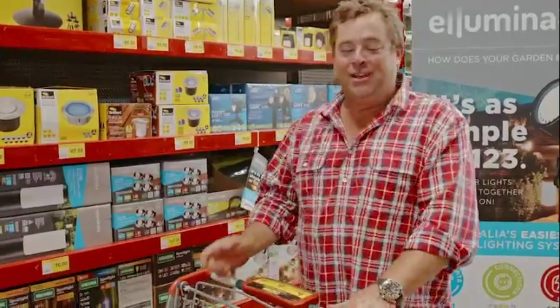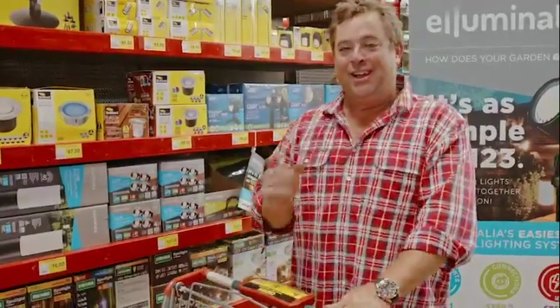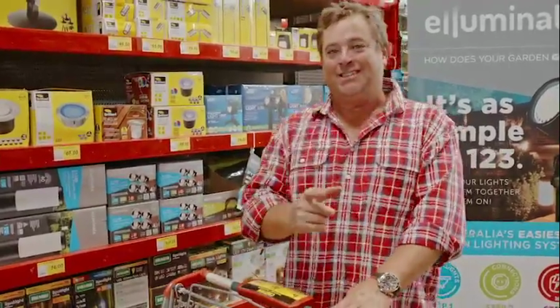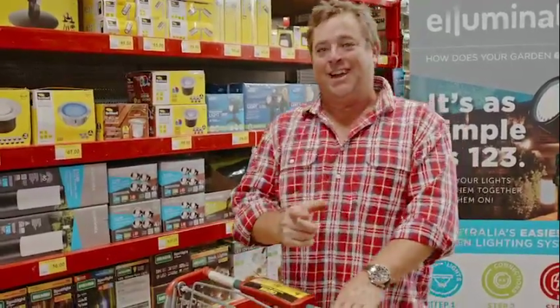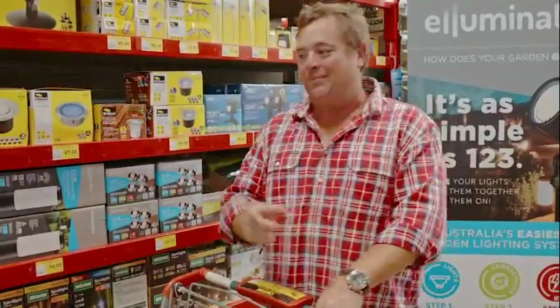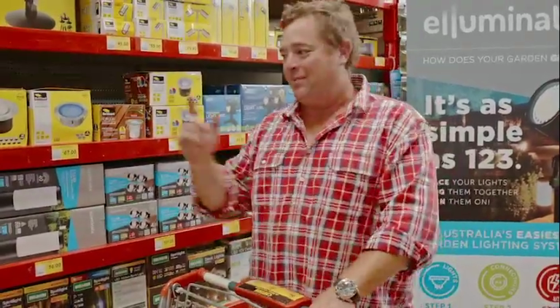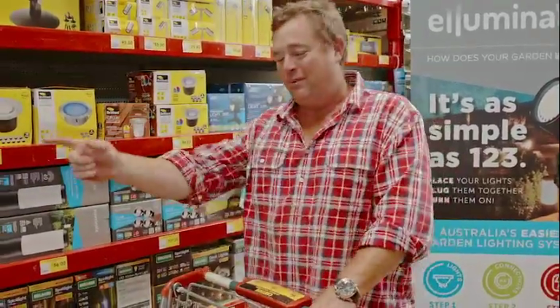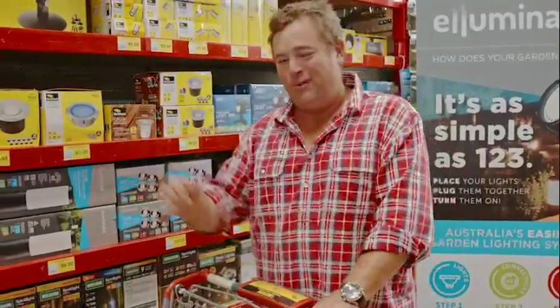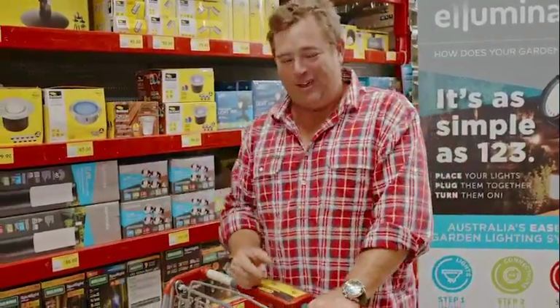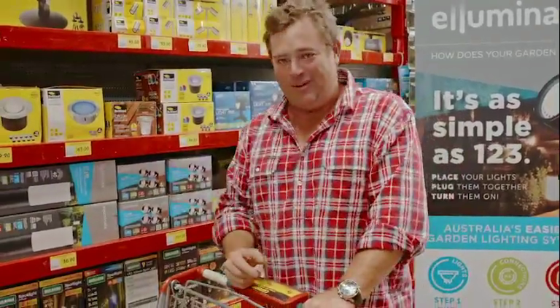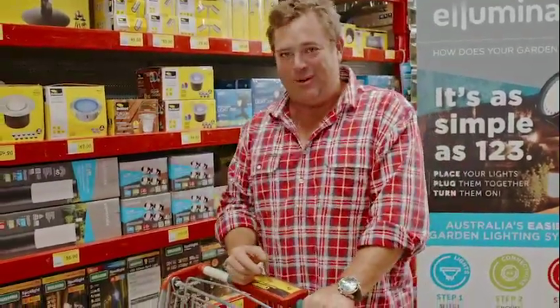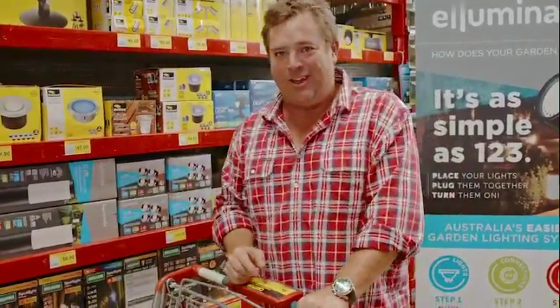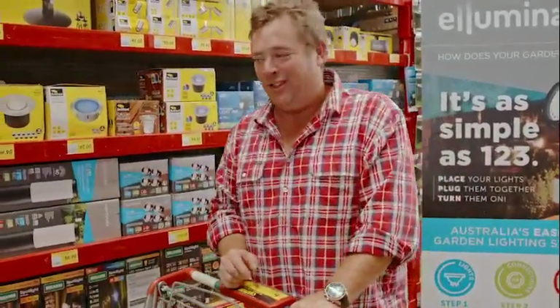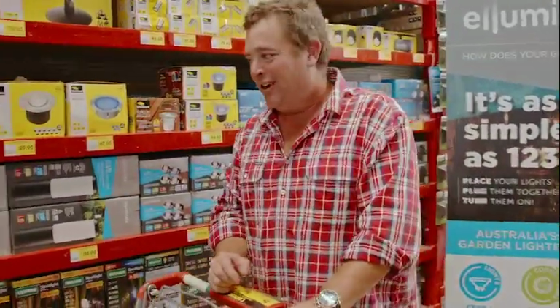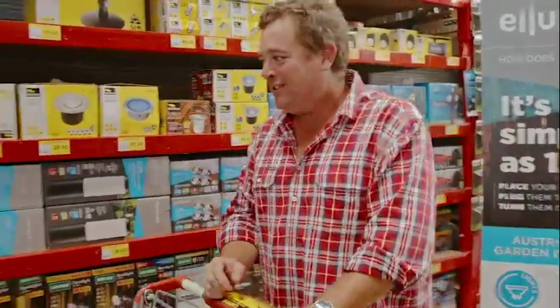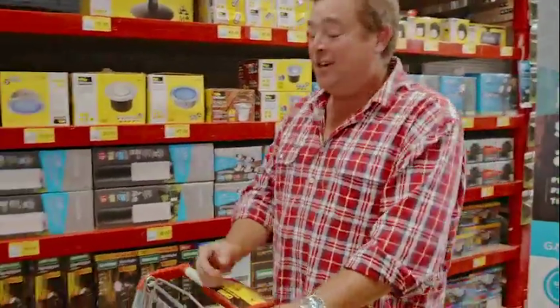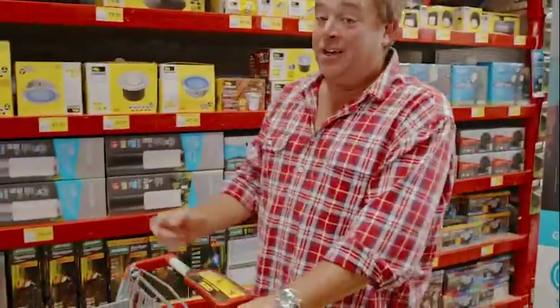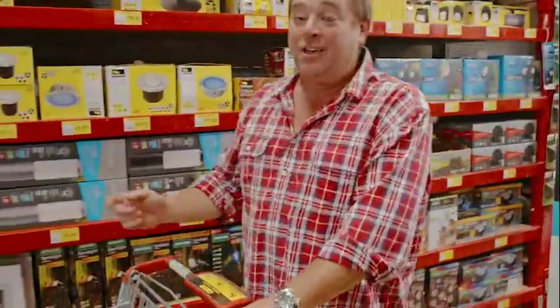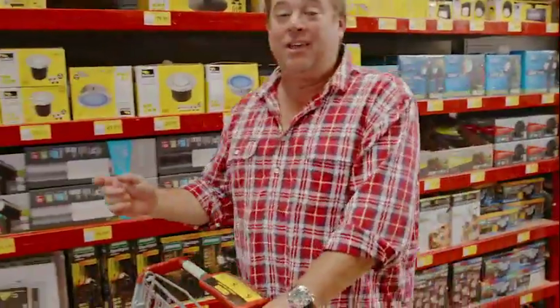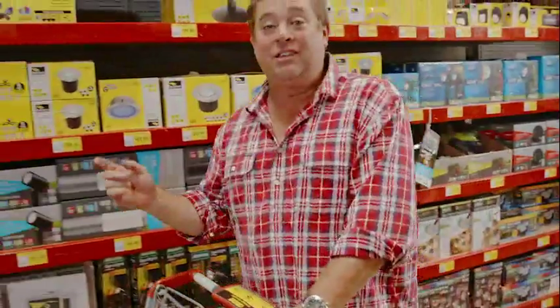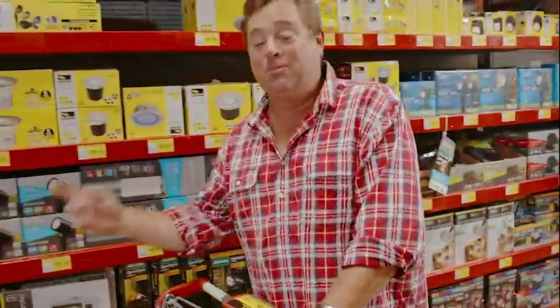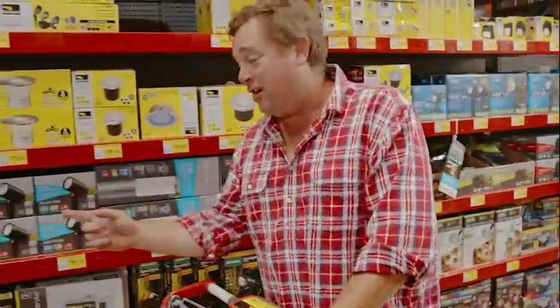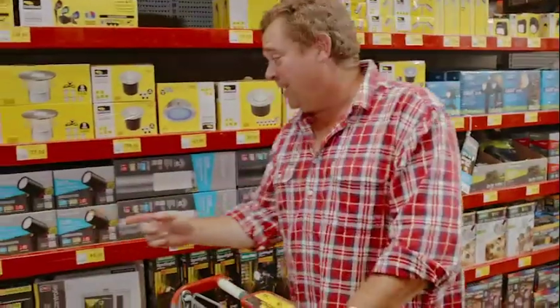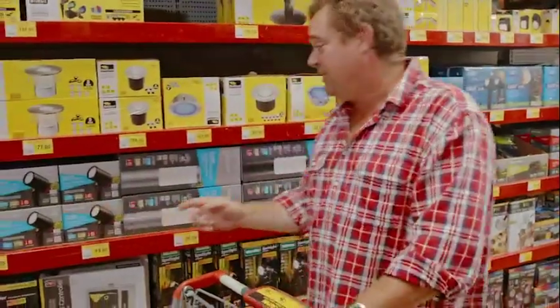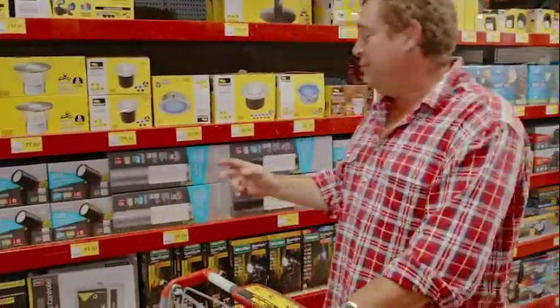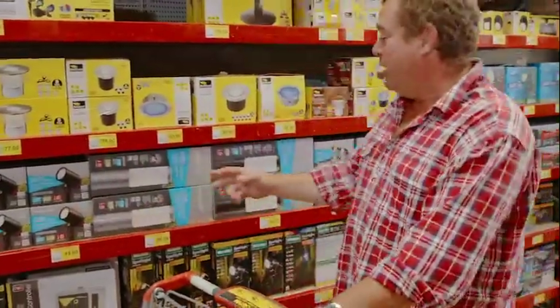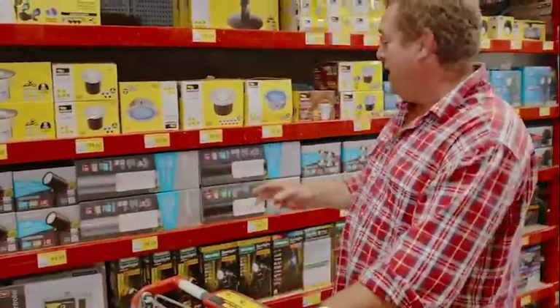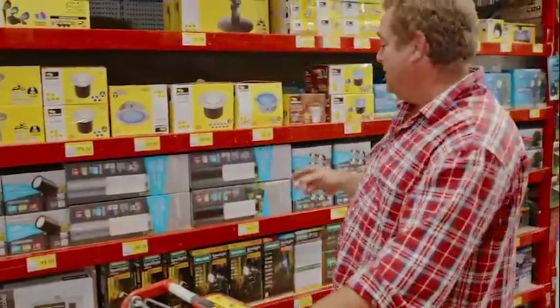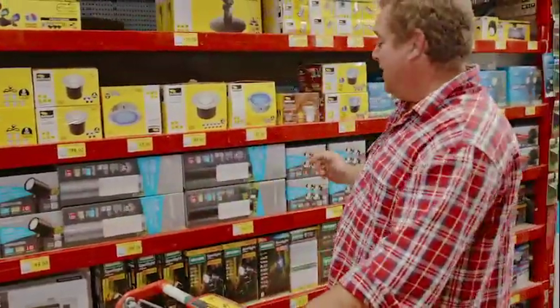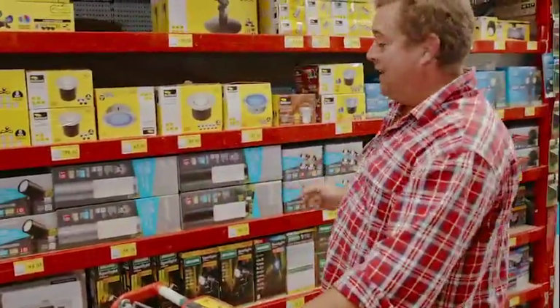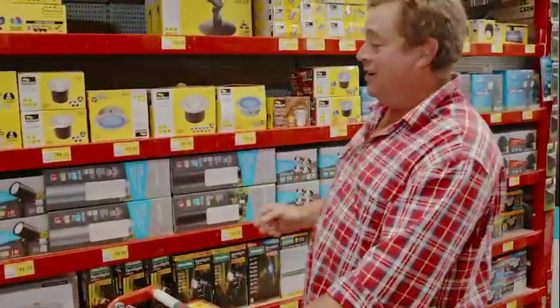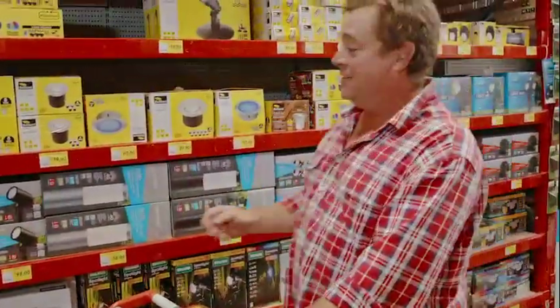Let's start with what you're going to be looking at: the lights. You can get spotlights, bollards, and deck lights.